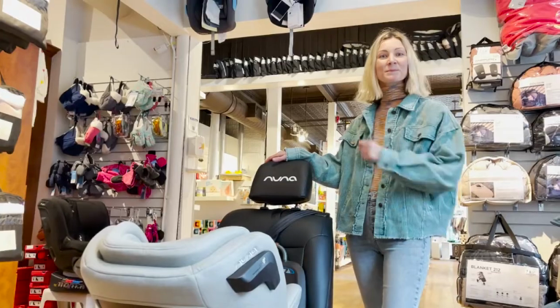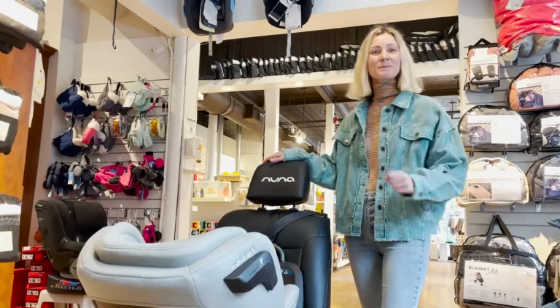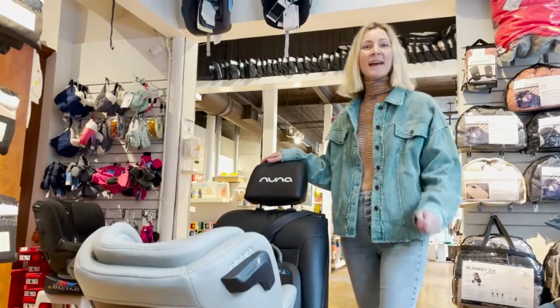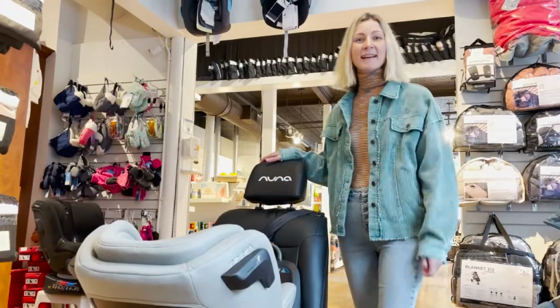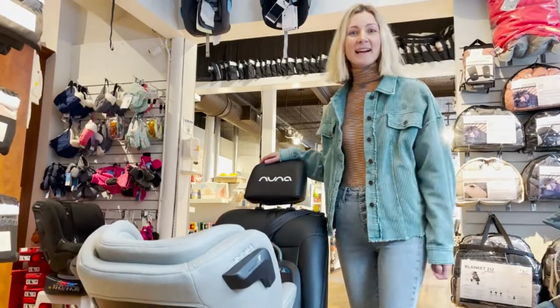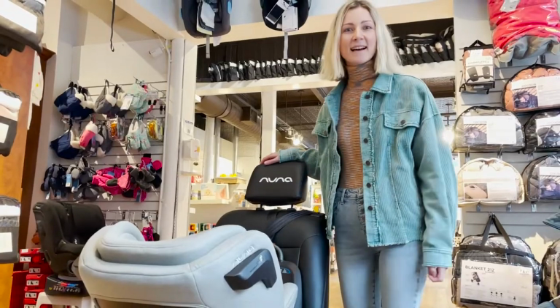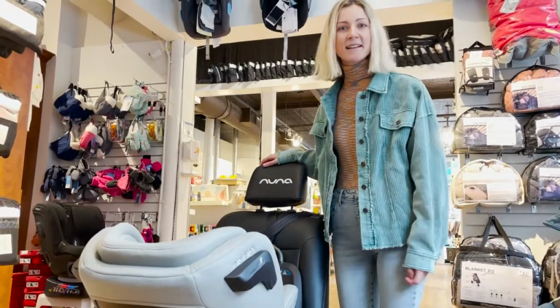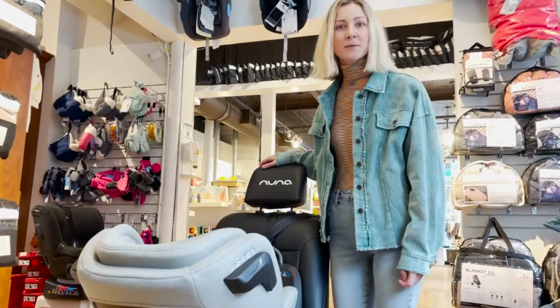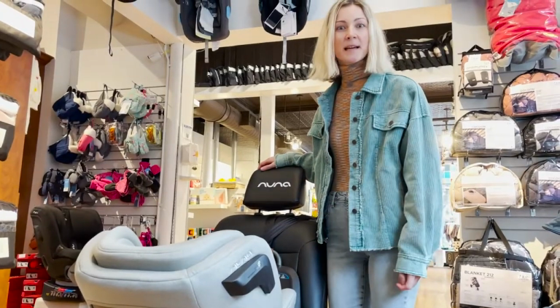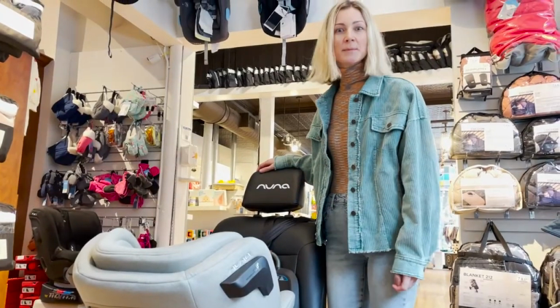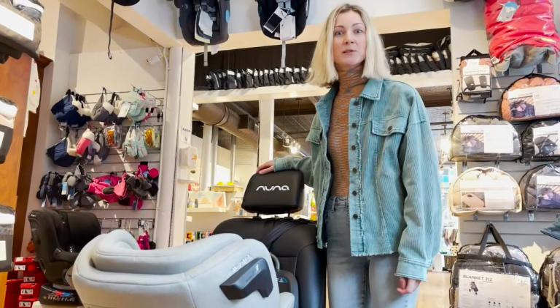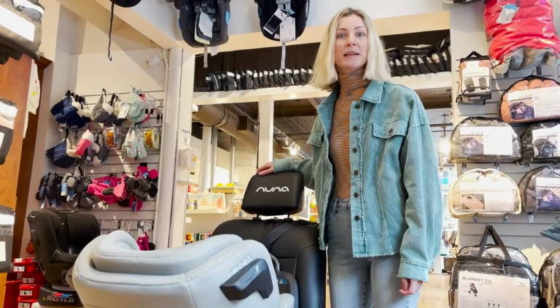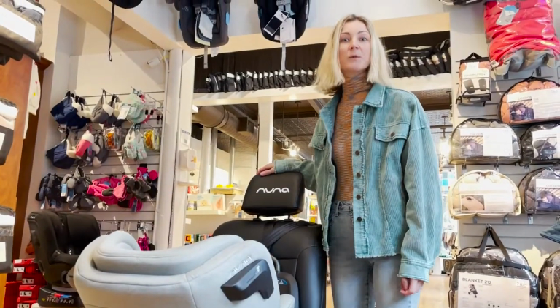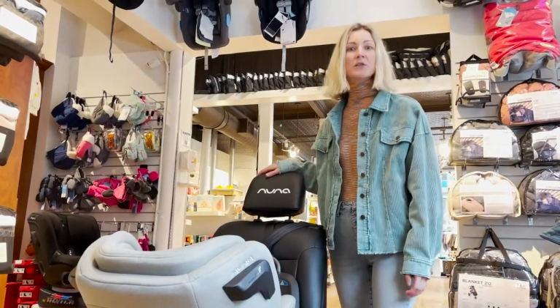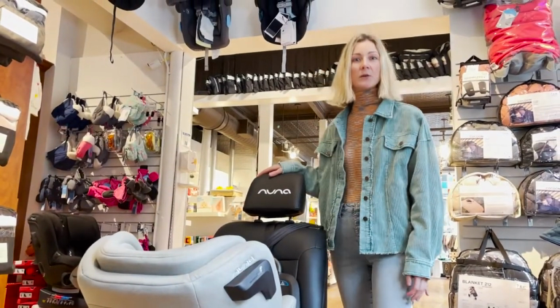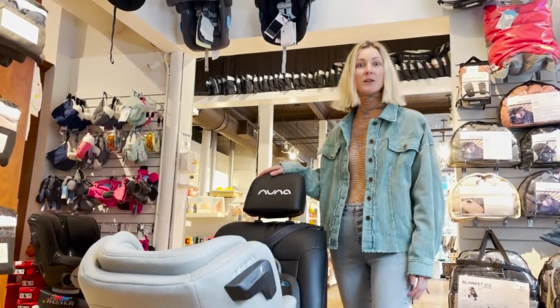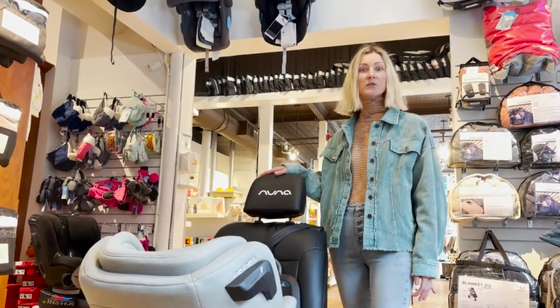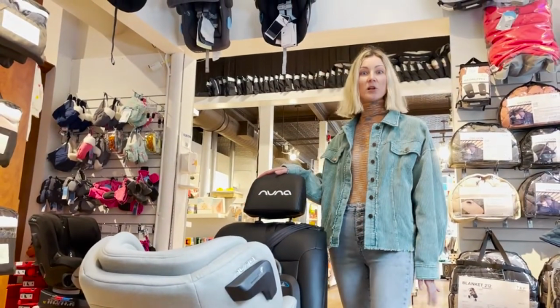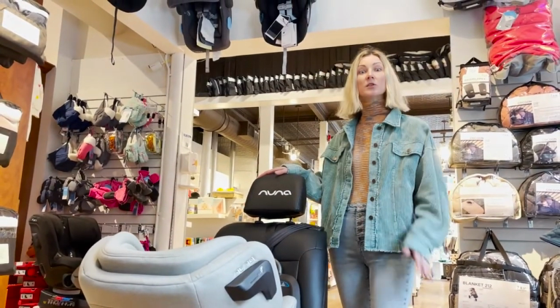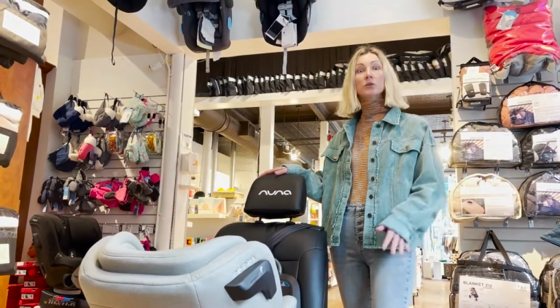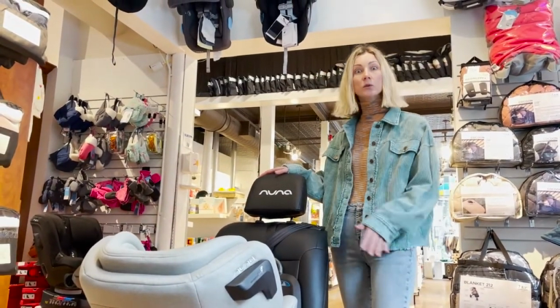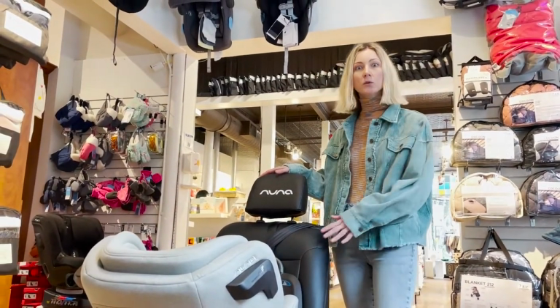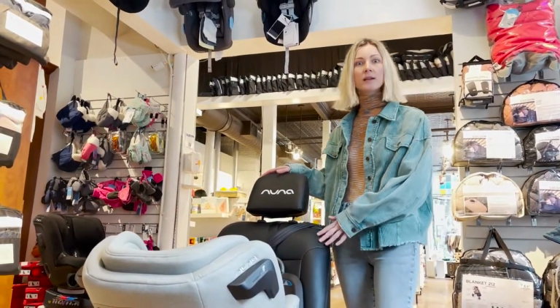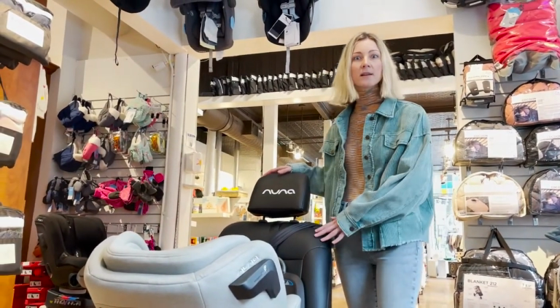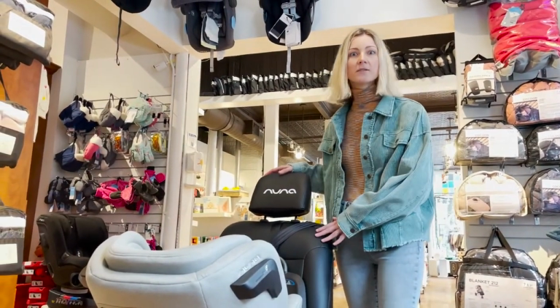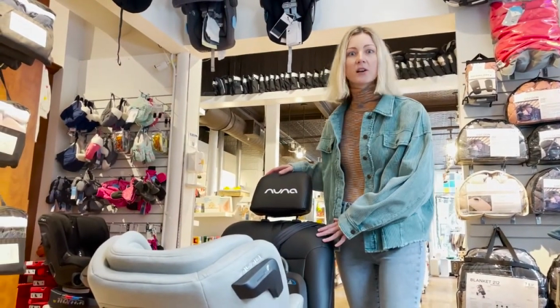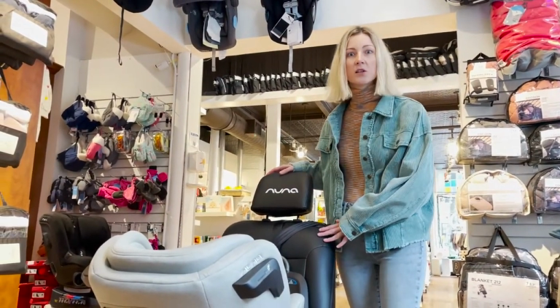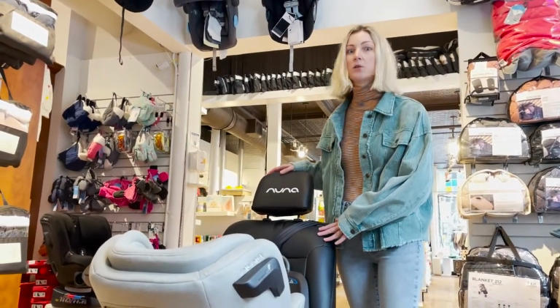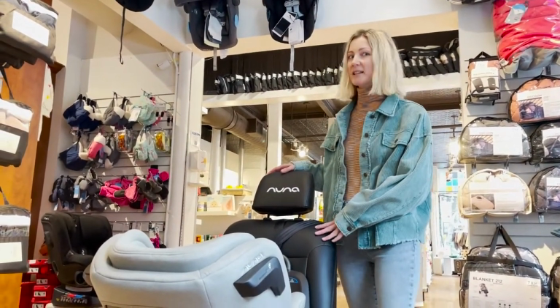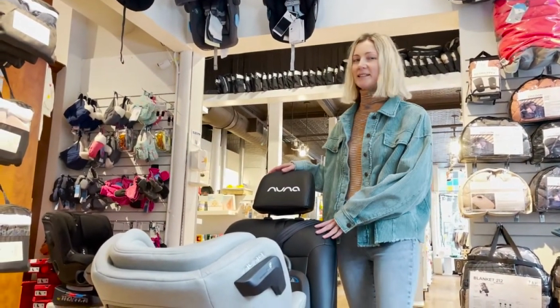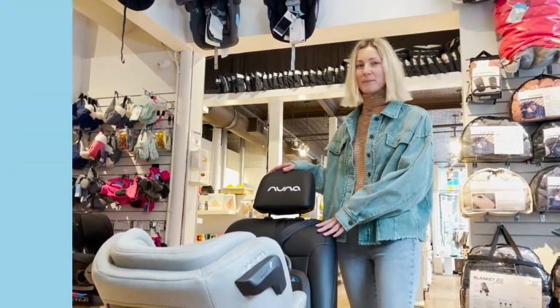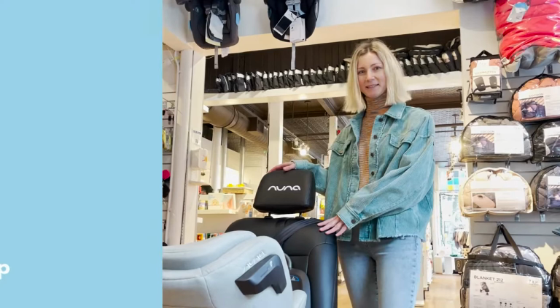Hey guys, Anna here from TACOL. Today we'll be showing you how to install the new Nuna Wrapped Car Seat using a seat belt.